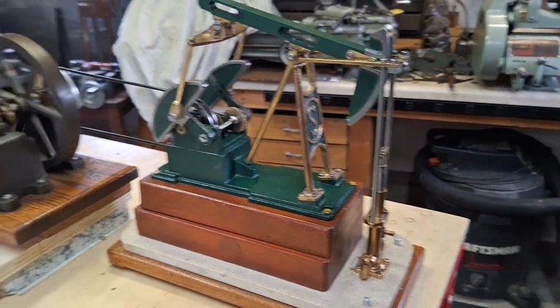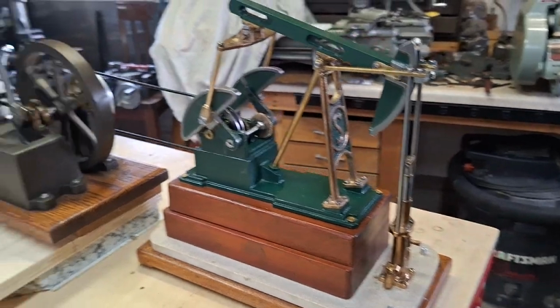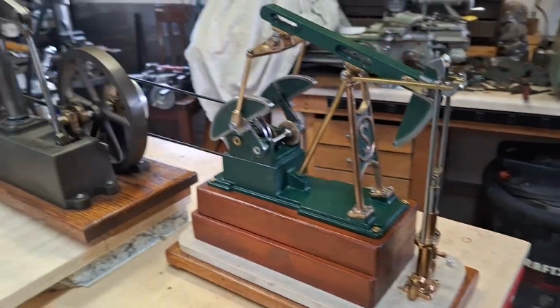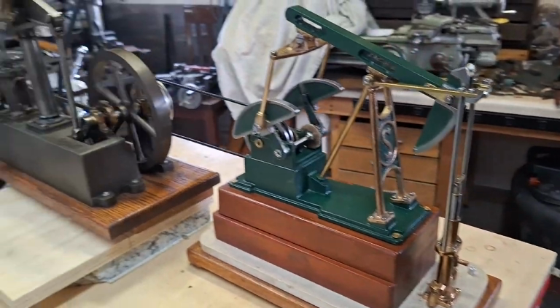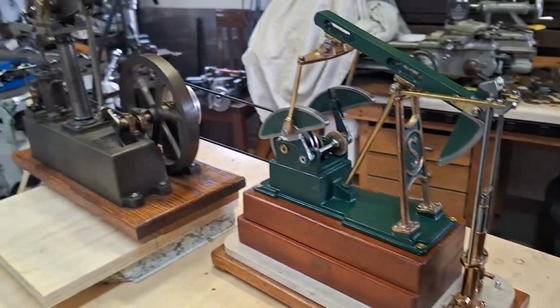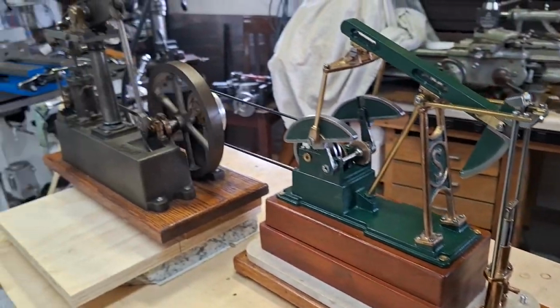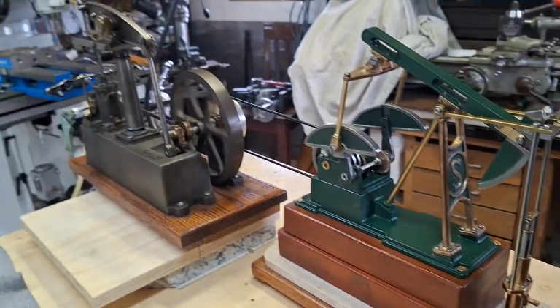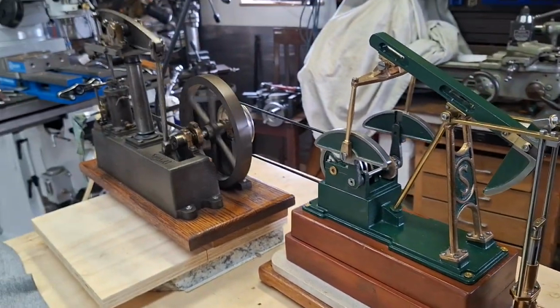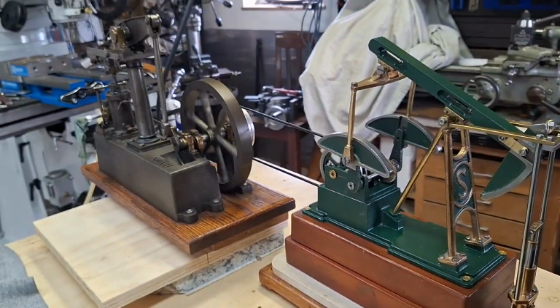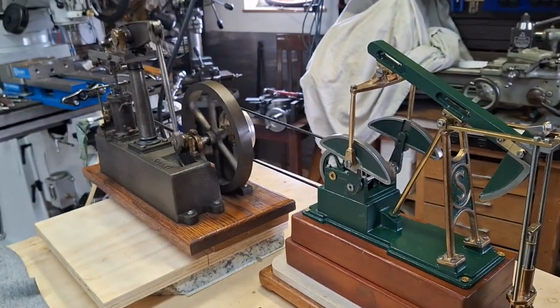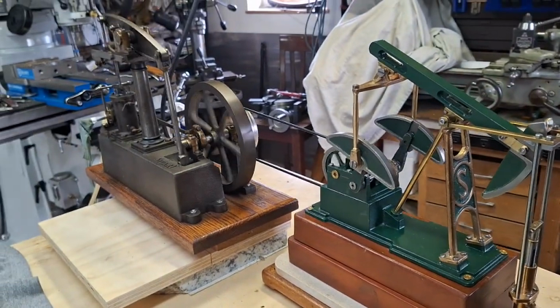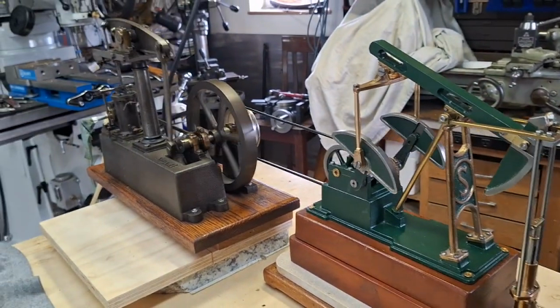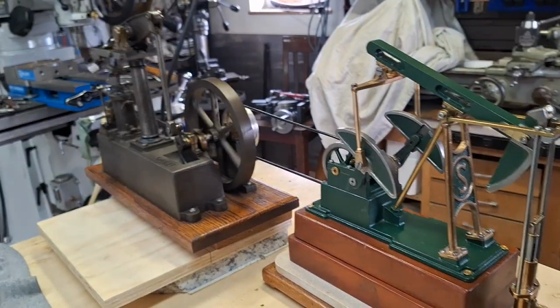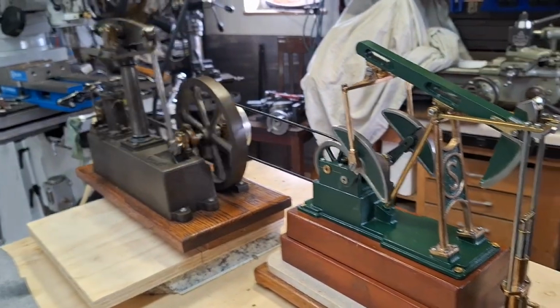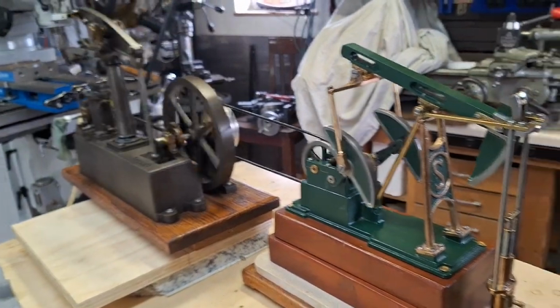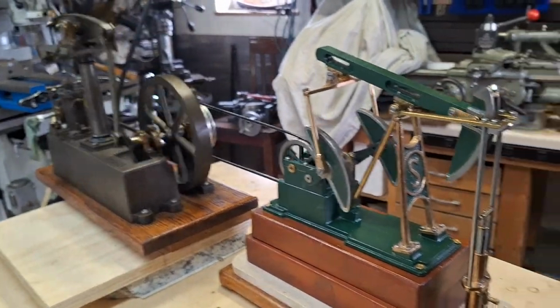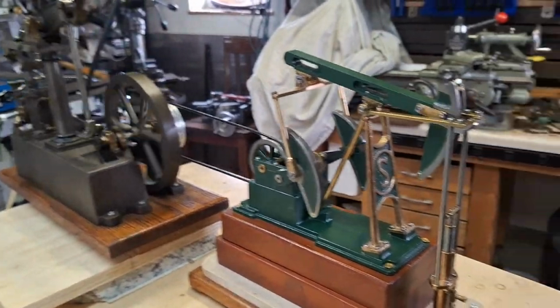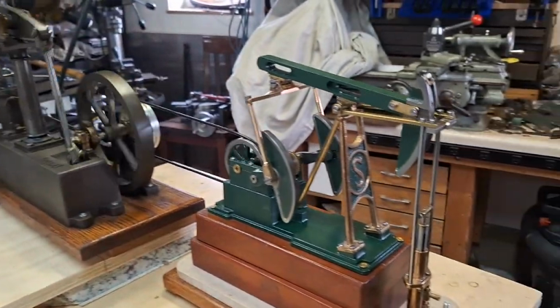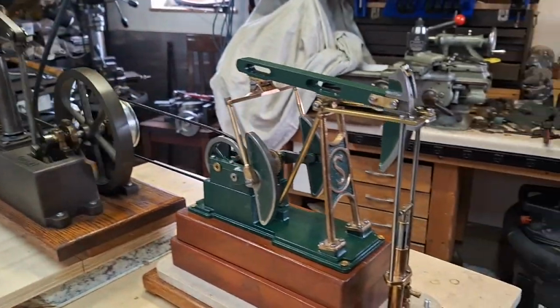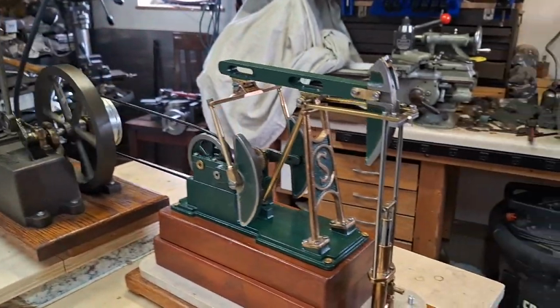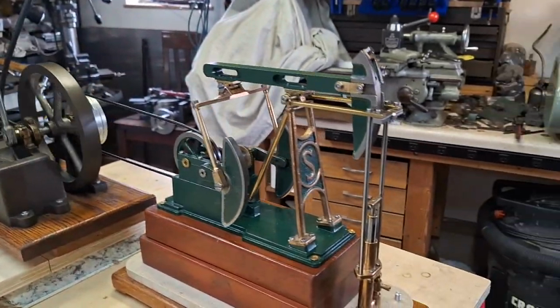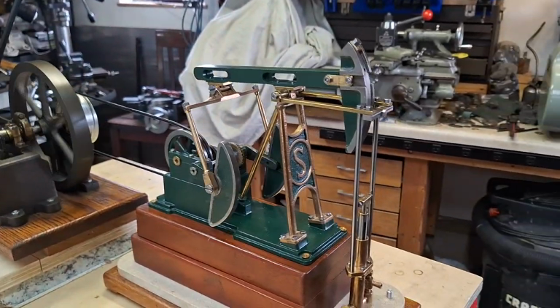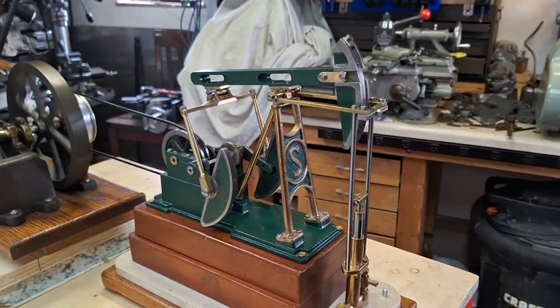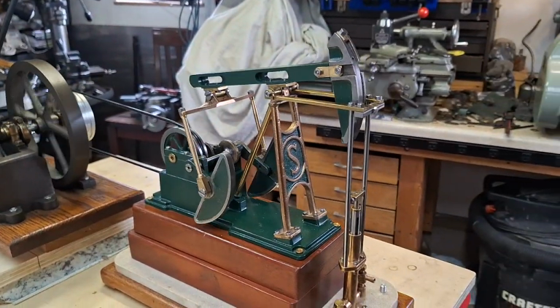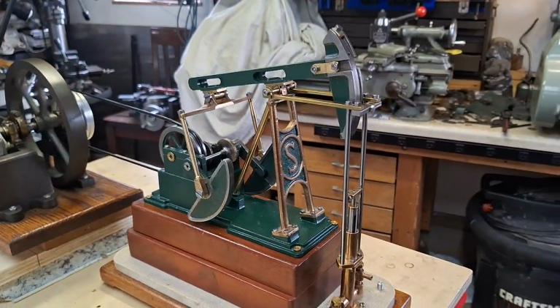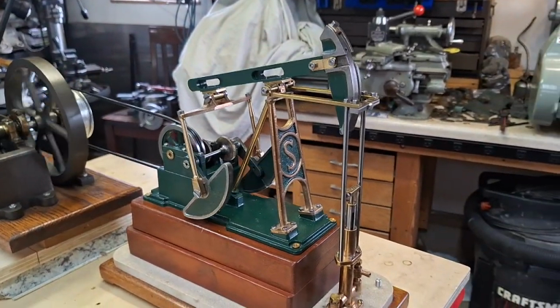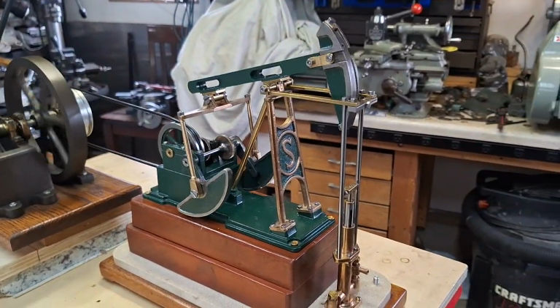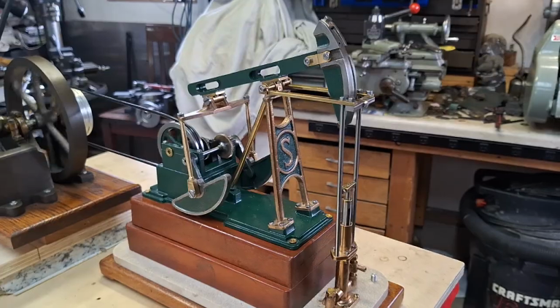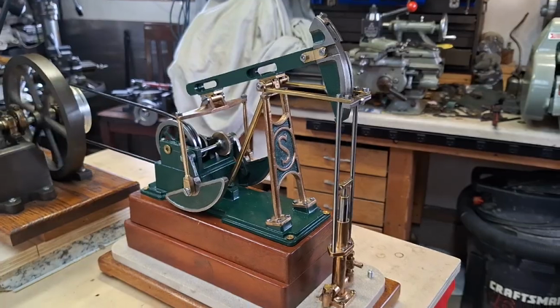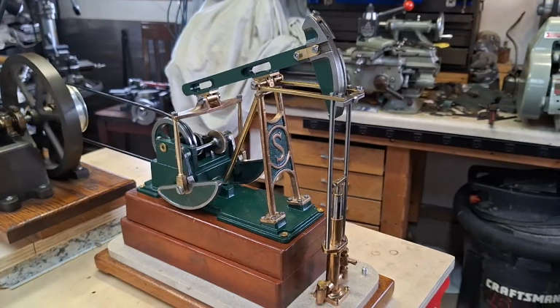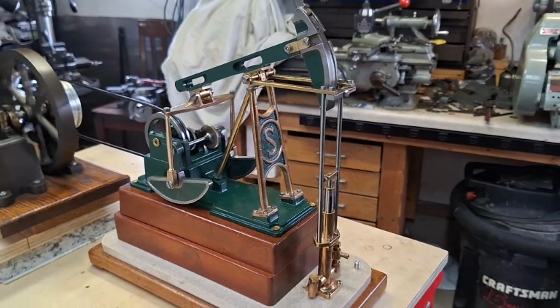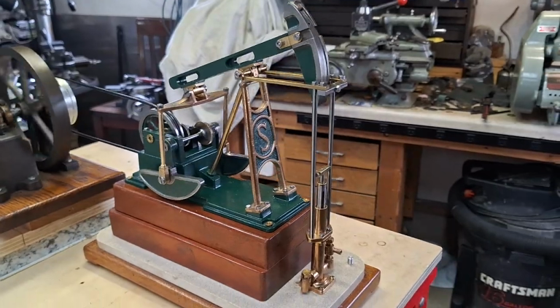I am running it on my Stewart Beam engine — it just seemed right, even though it dwarfs it.